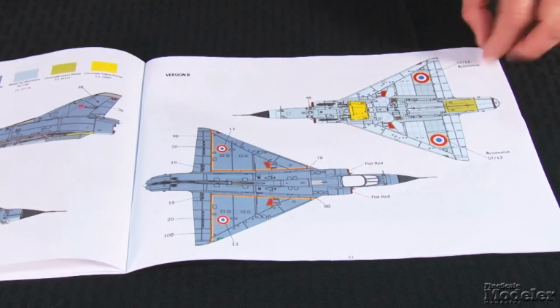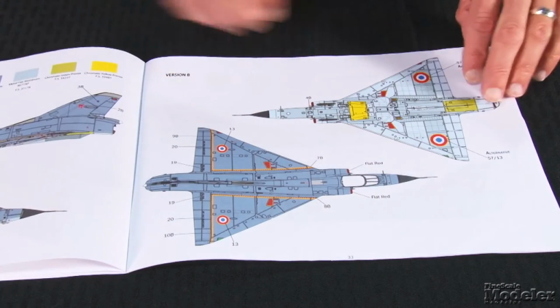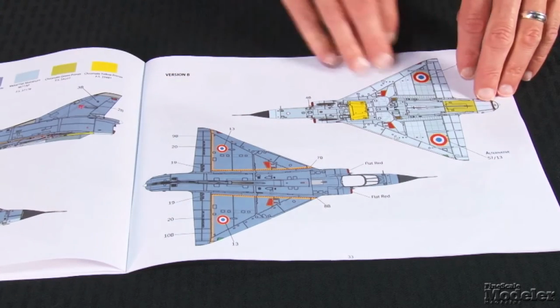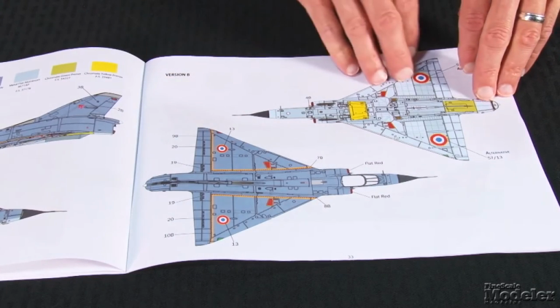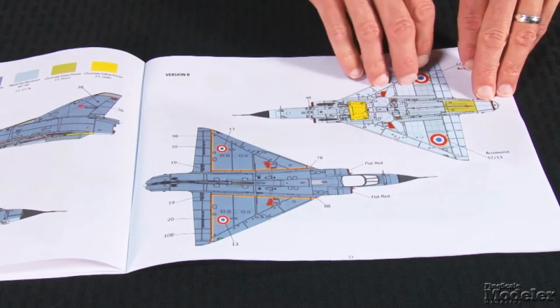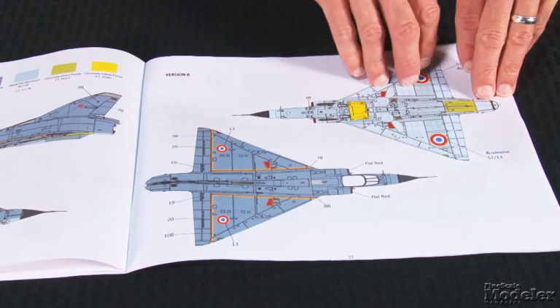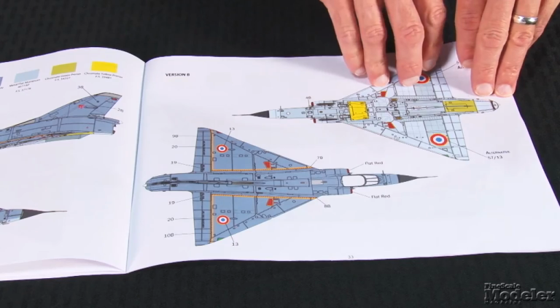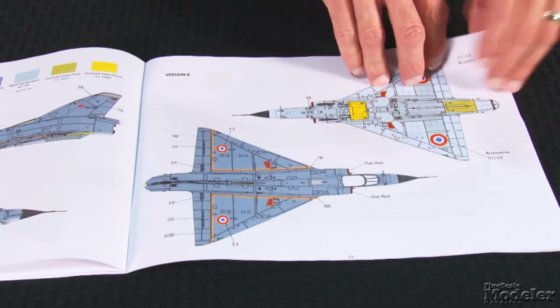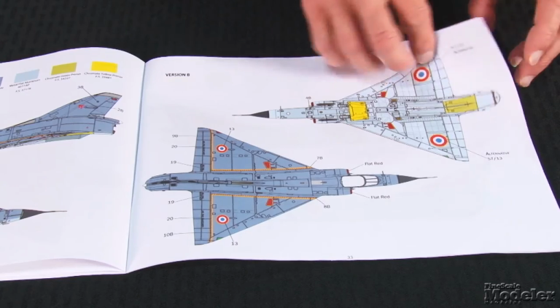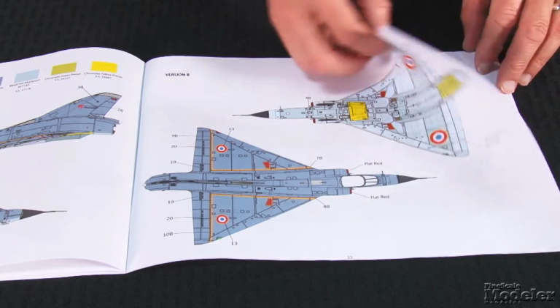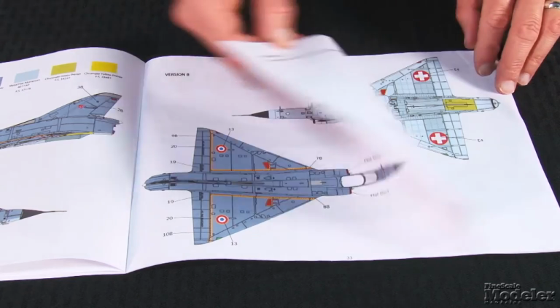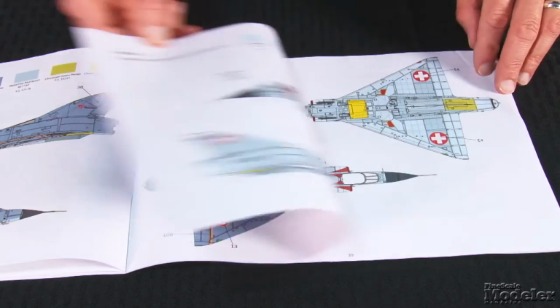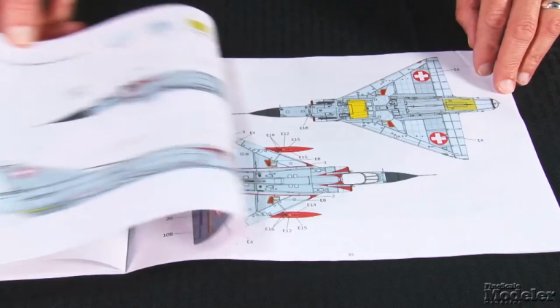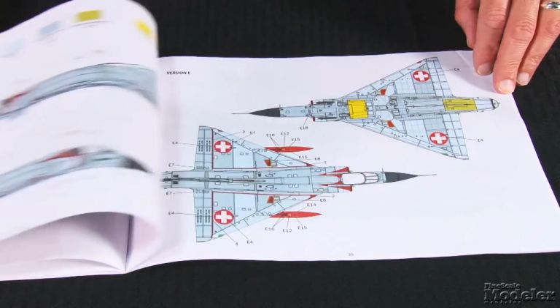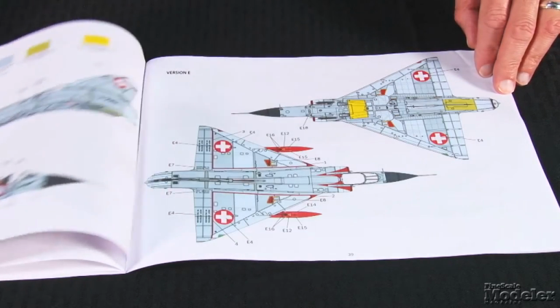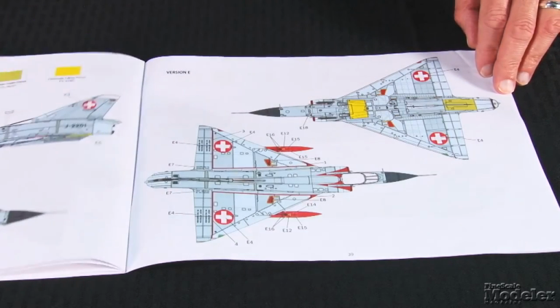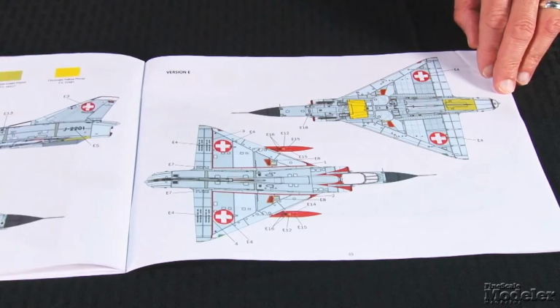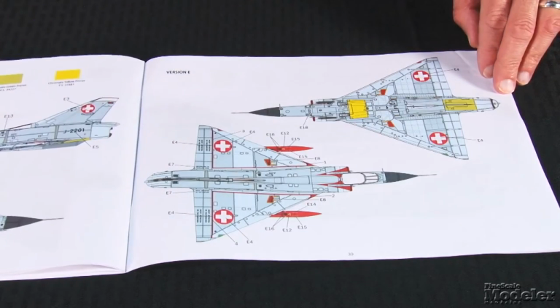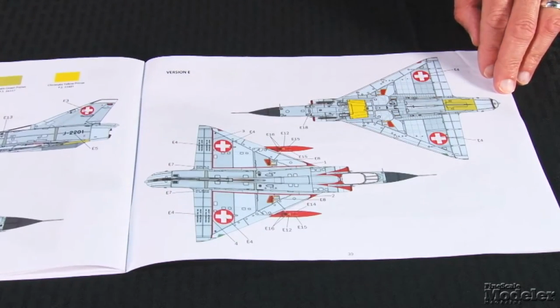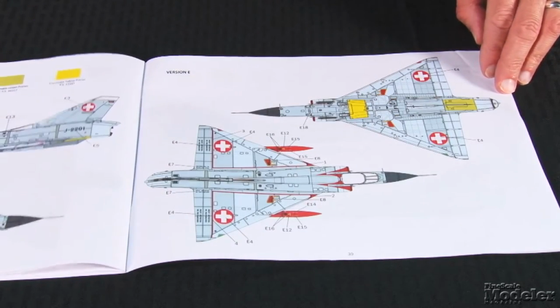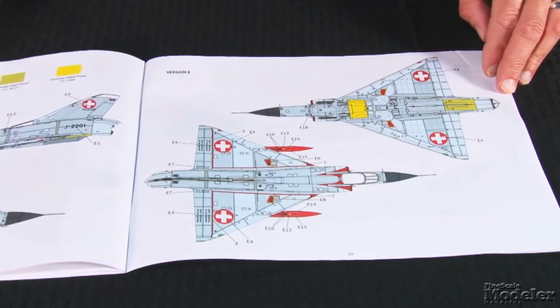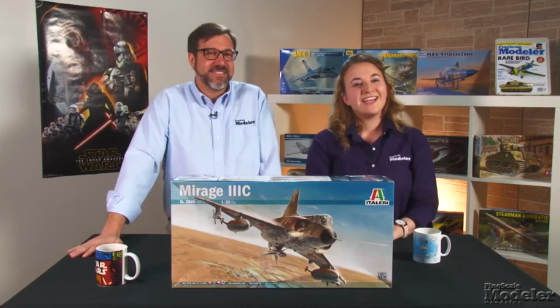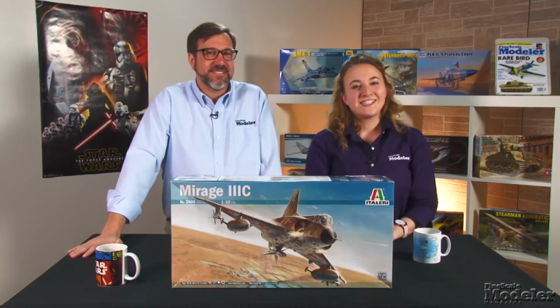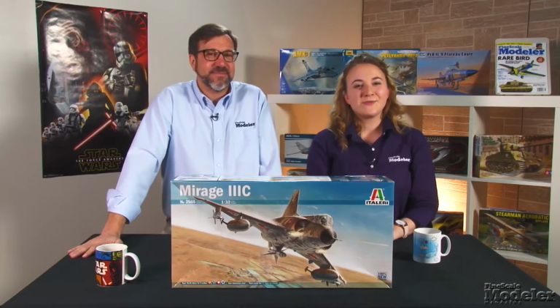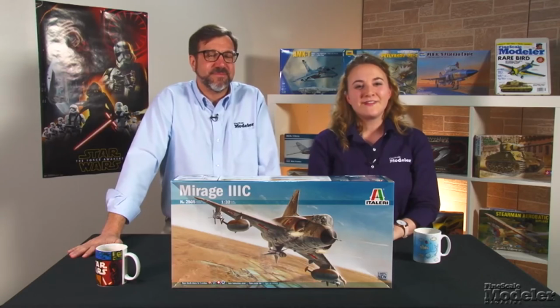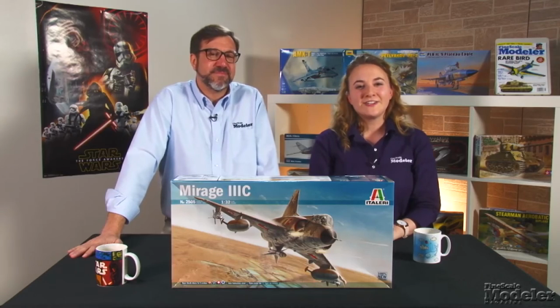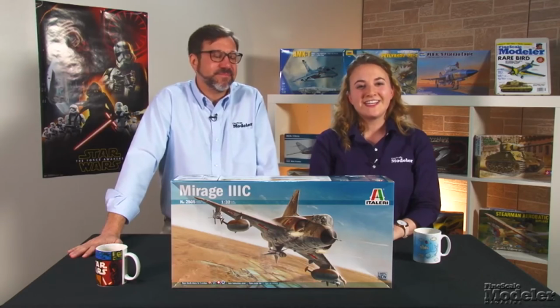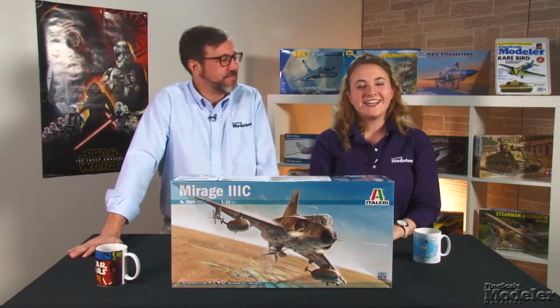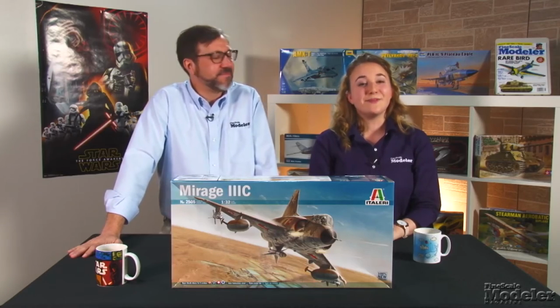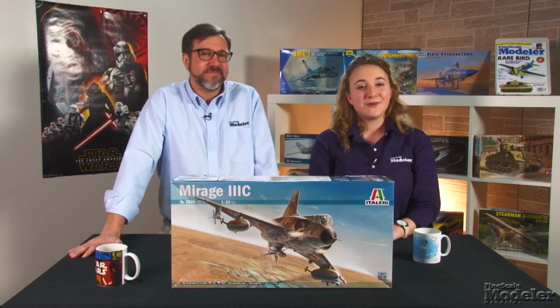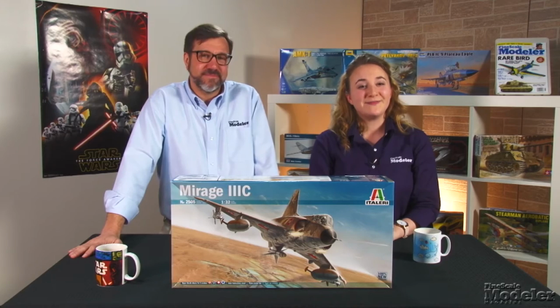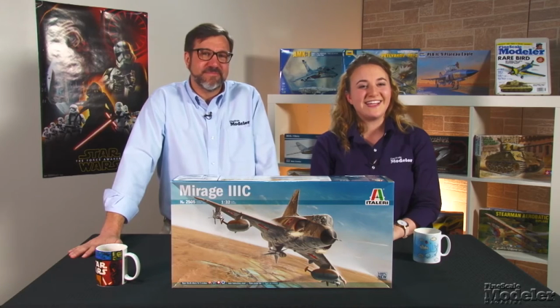Two big cartographed decal sheets provide markings for six Mirages, including three French. The others are South African, Swiss, and Israeli. It's a terrific looking kit of a pretty plane.